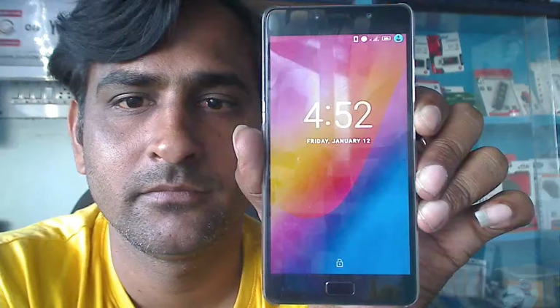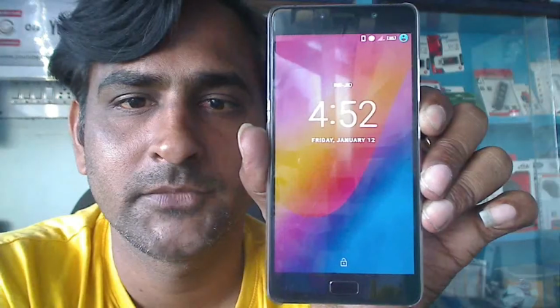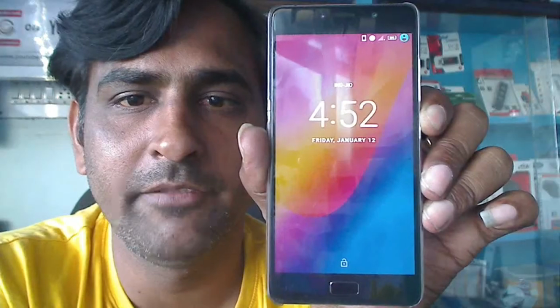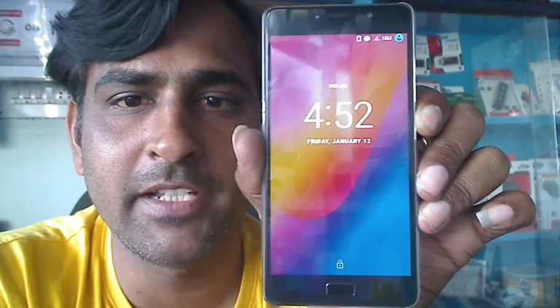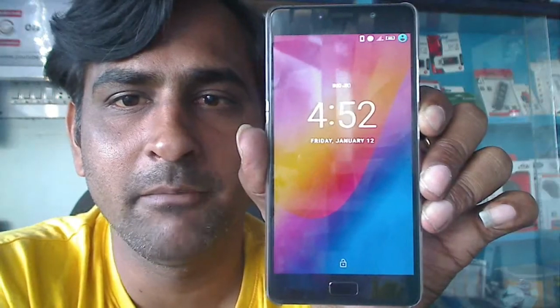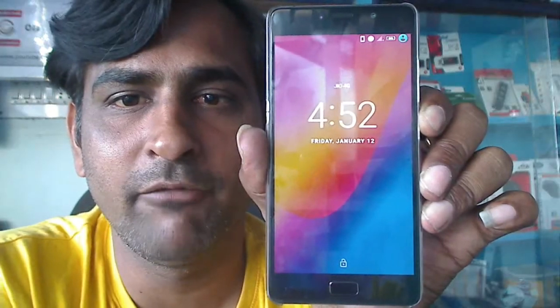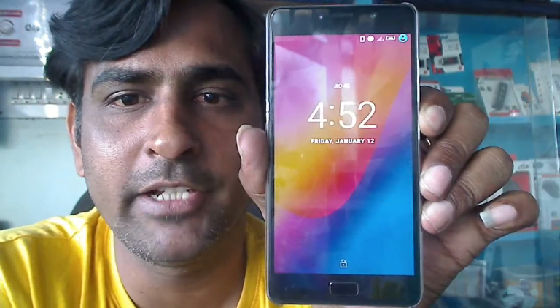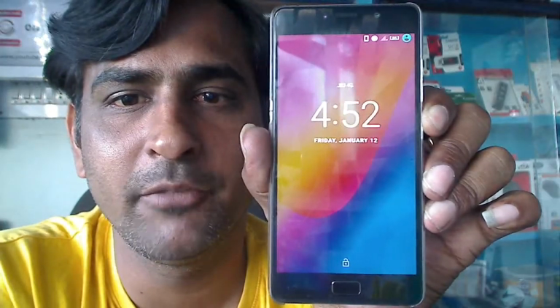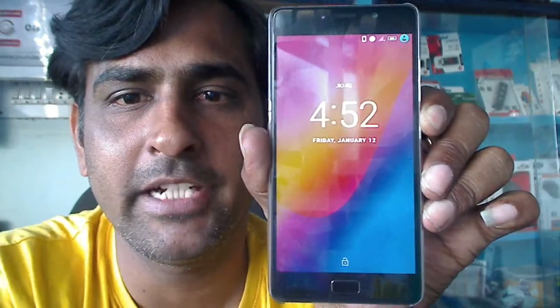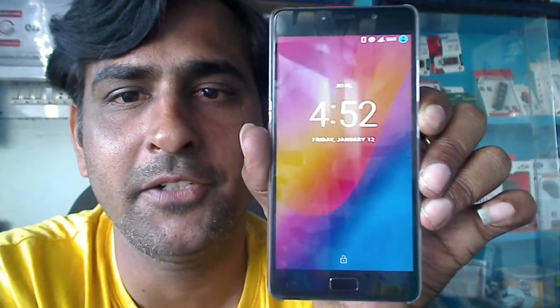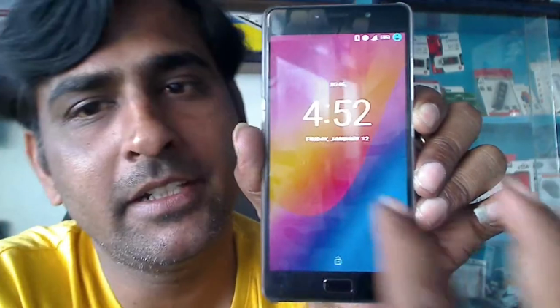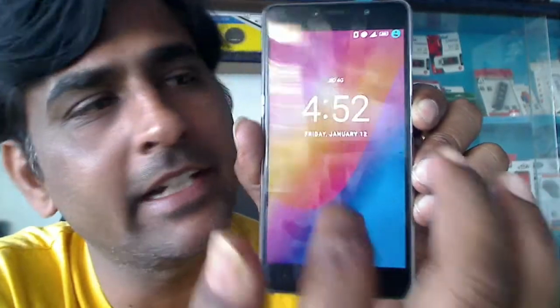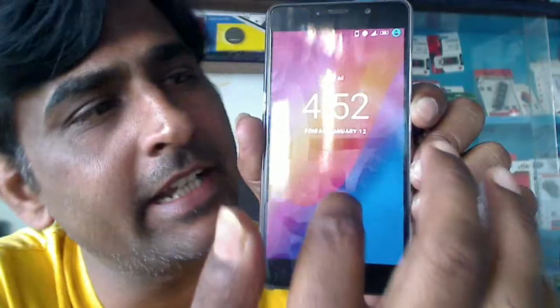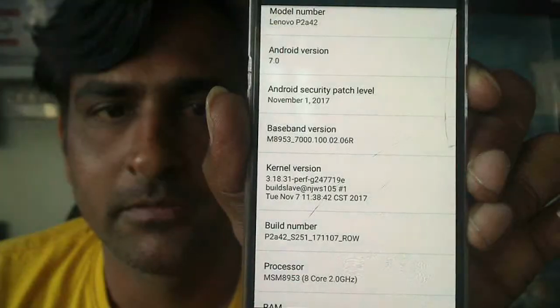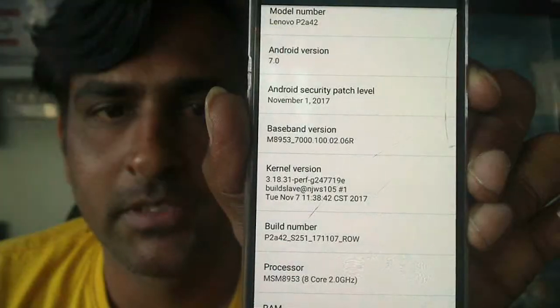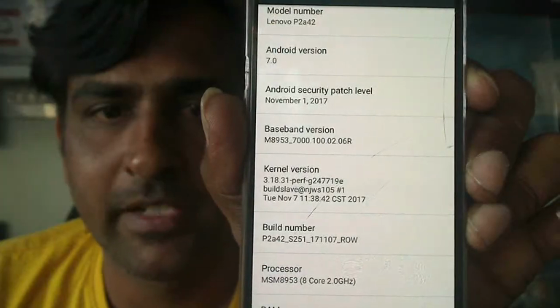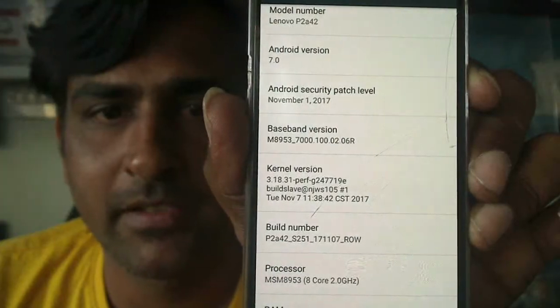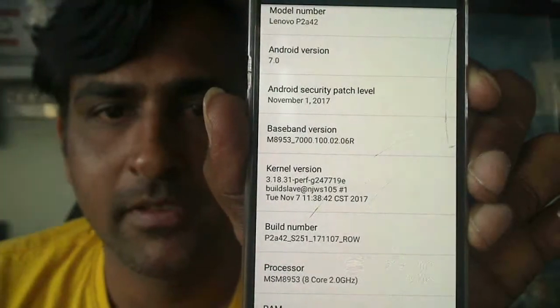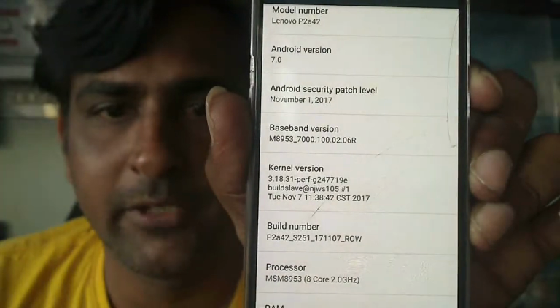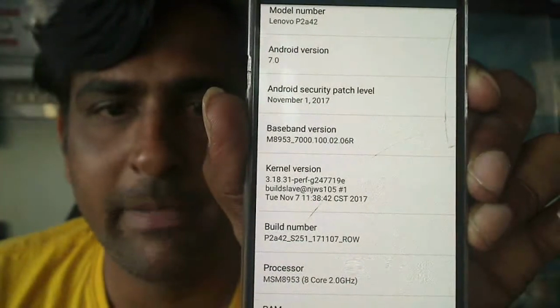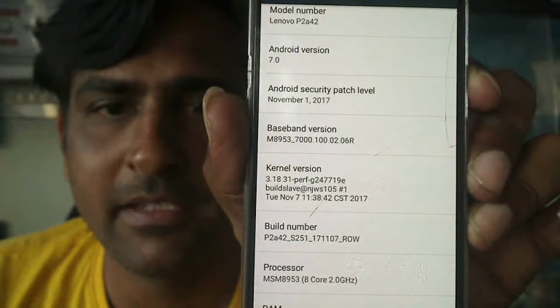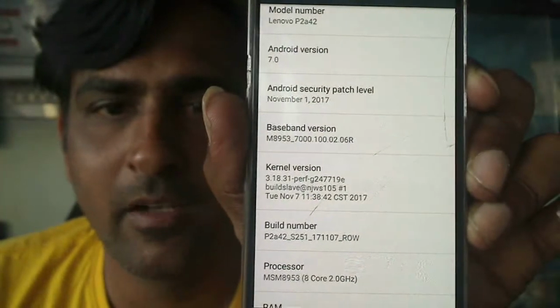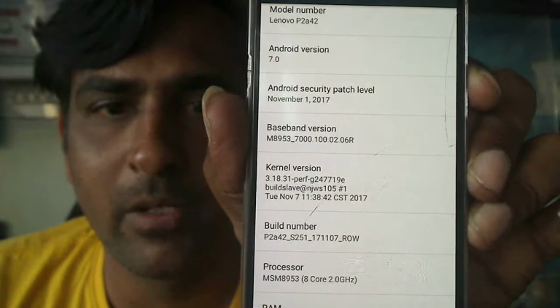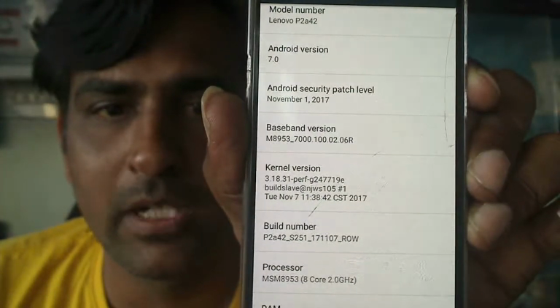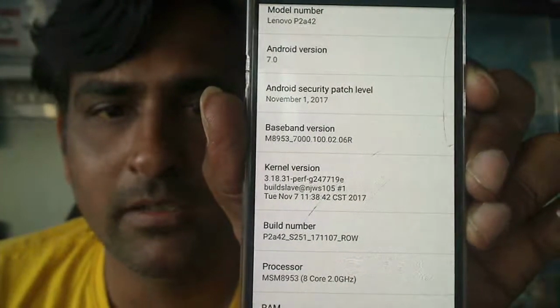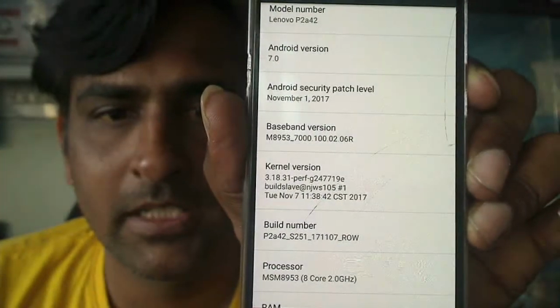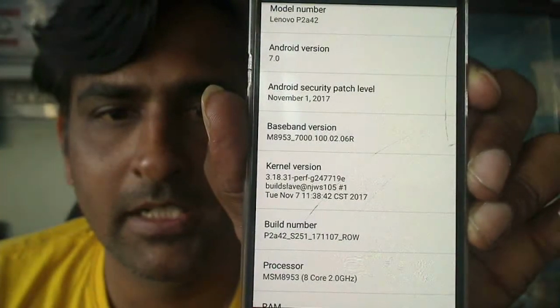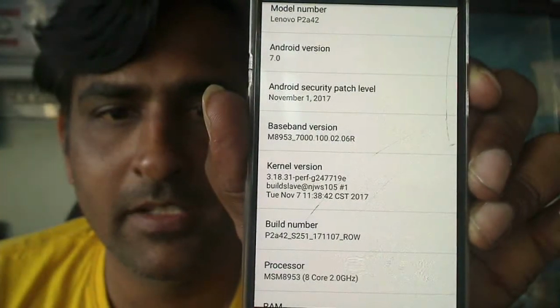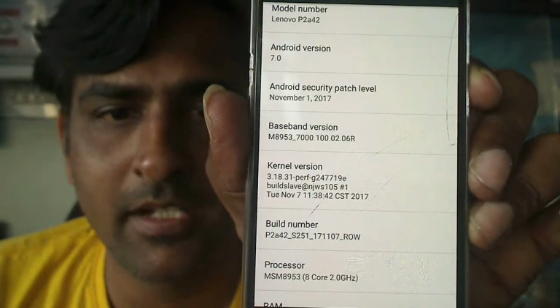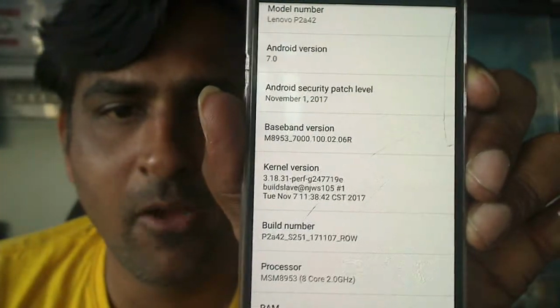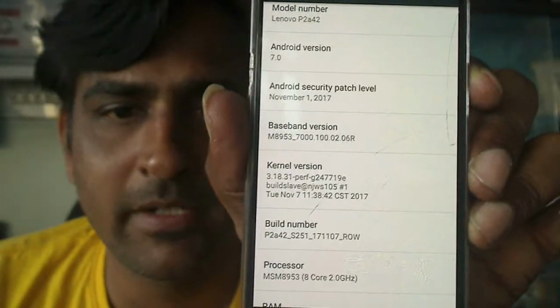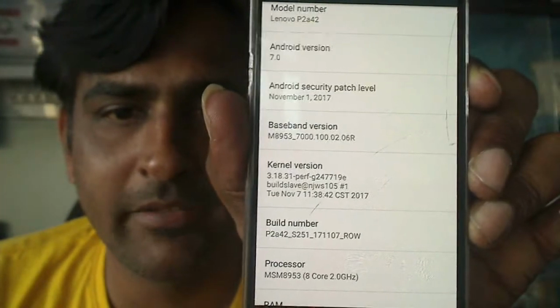See friends, my phone is booting directly. Security patch November 1, kernel version November 17.